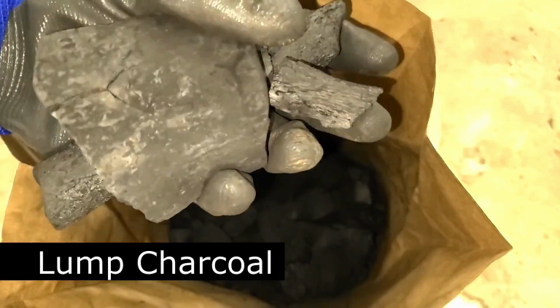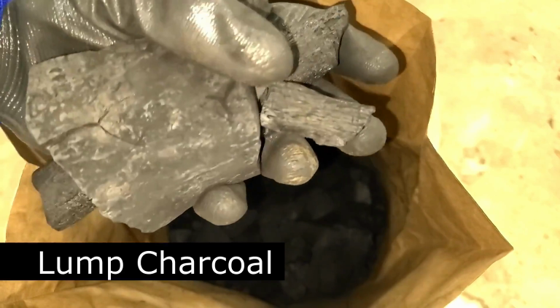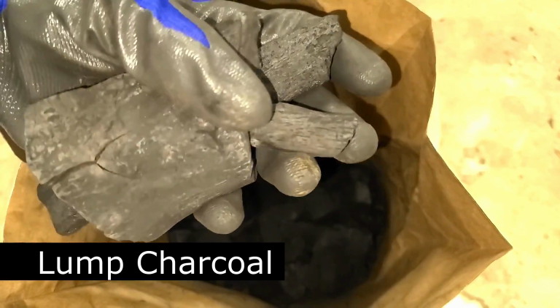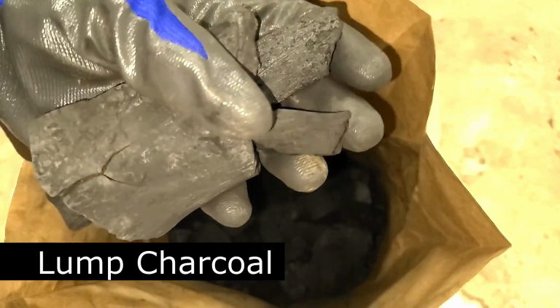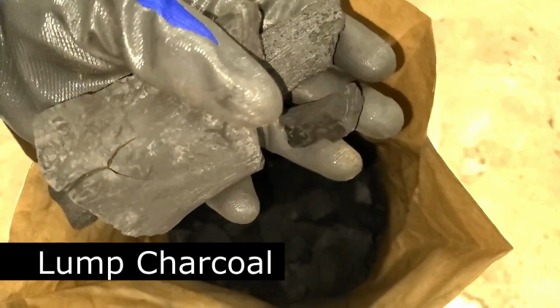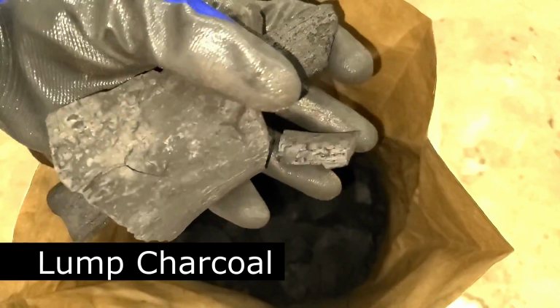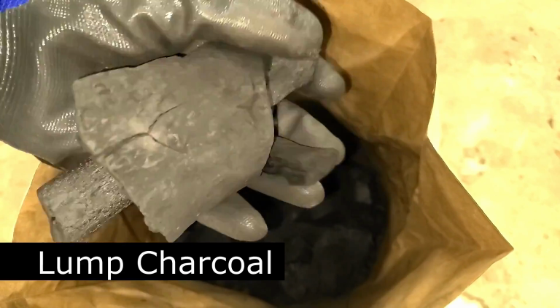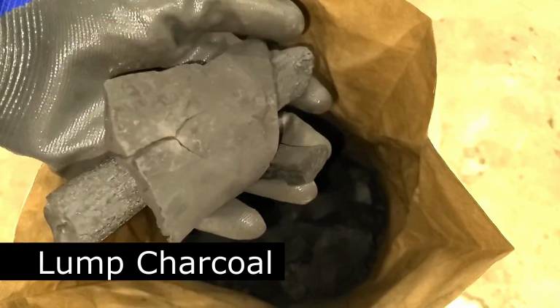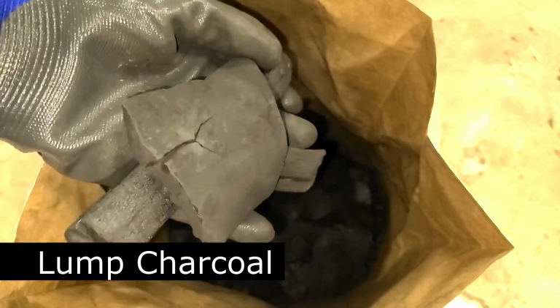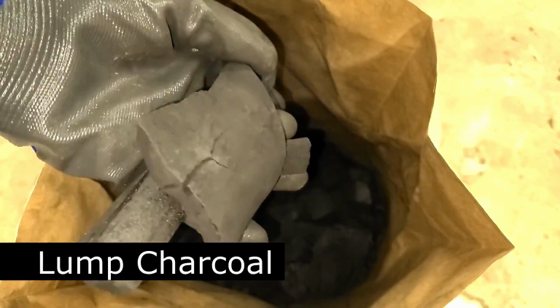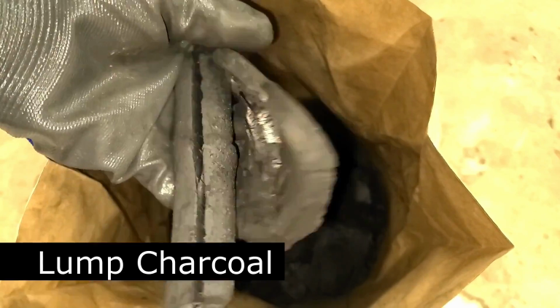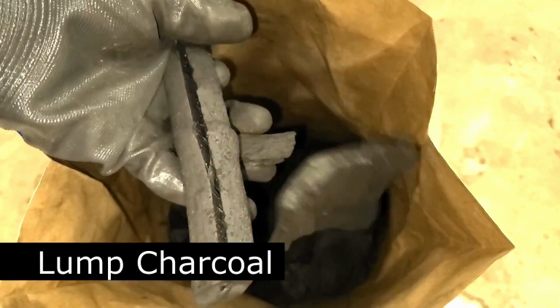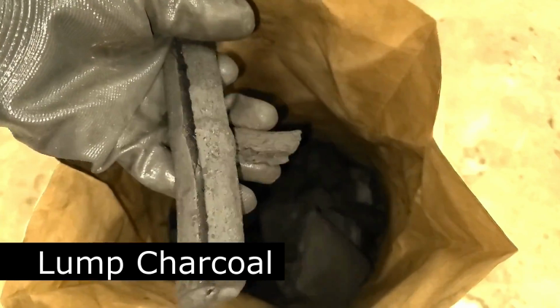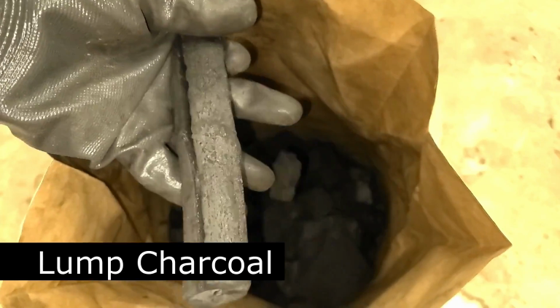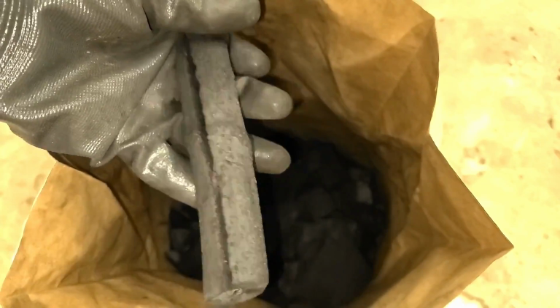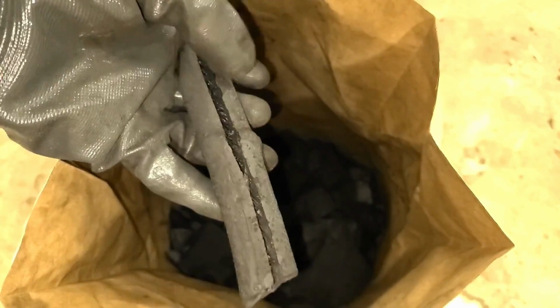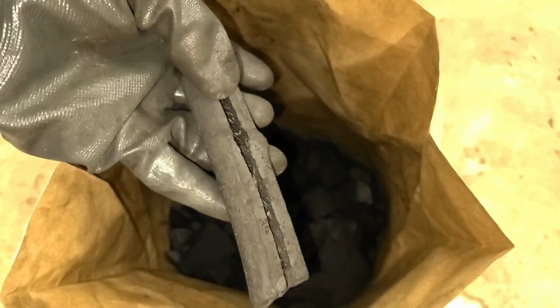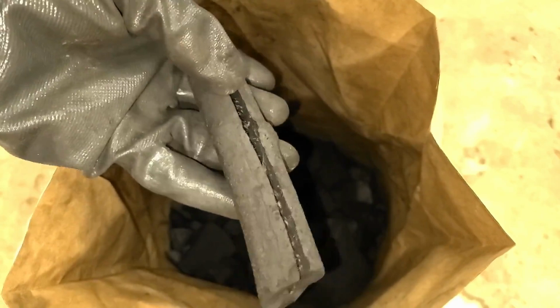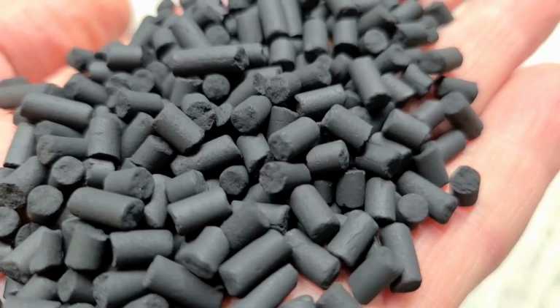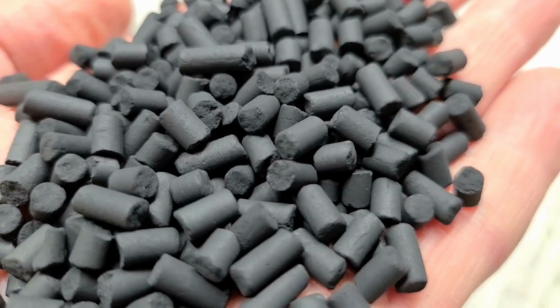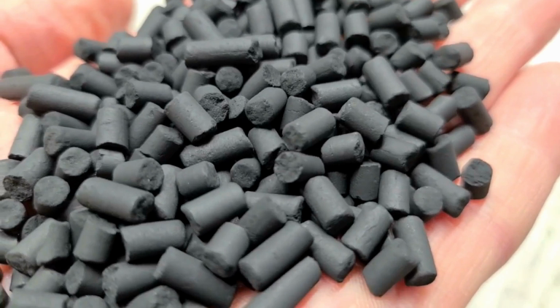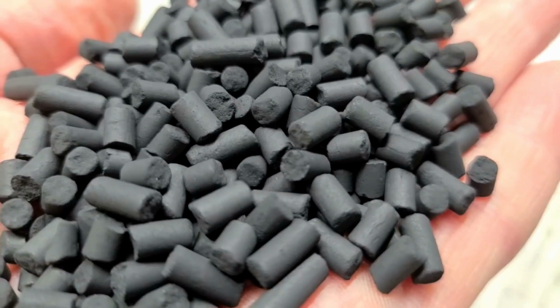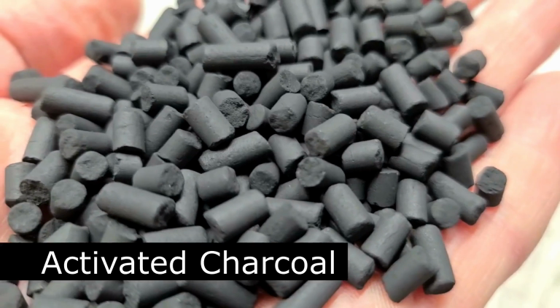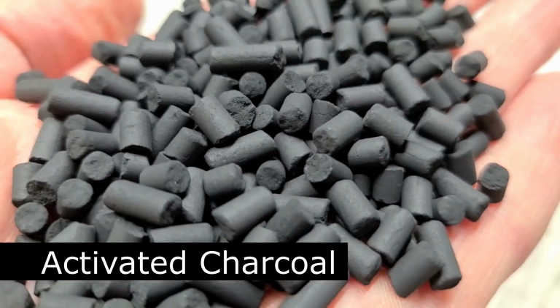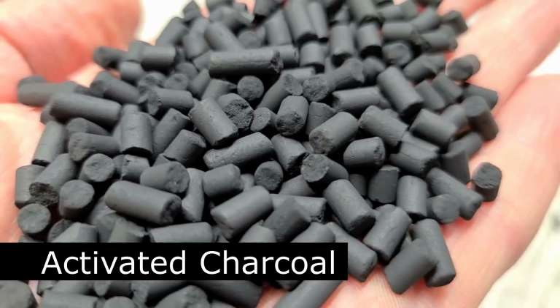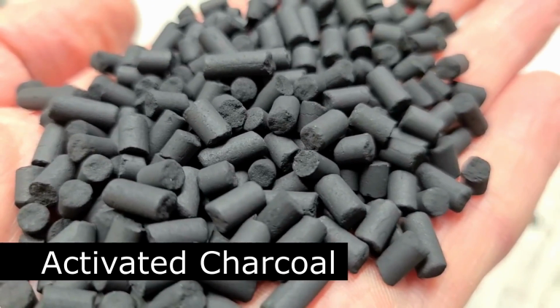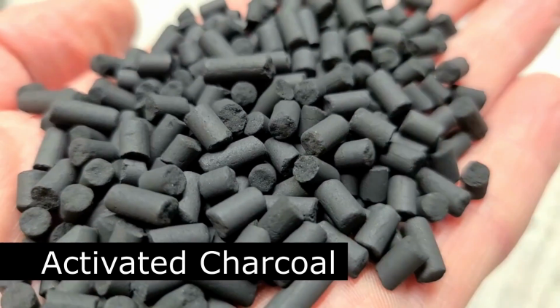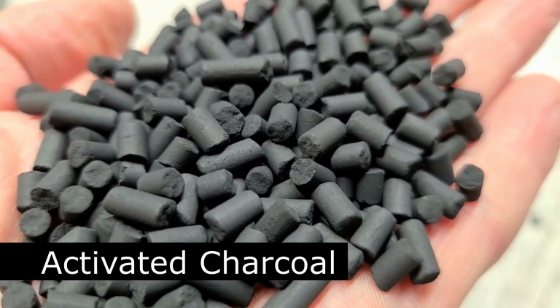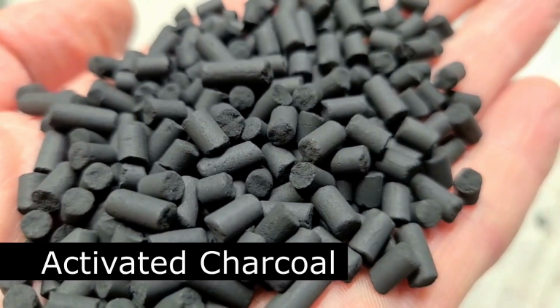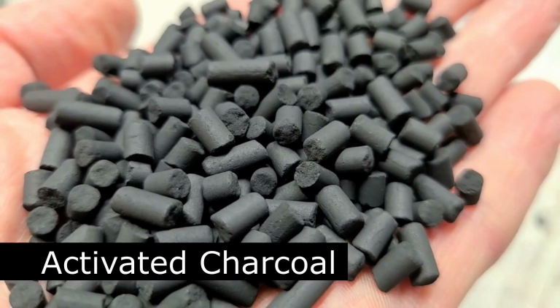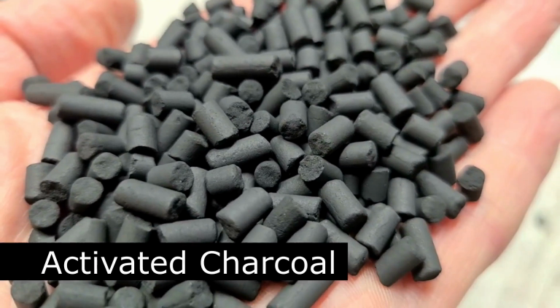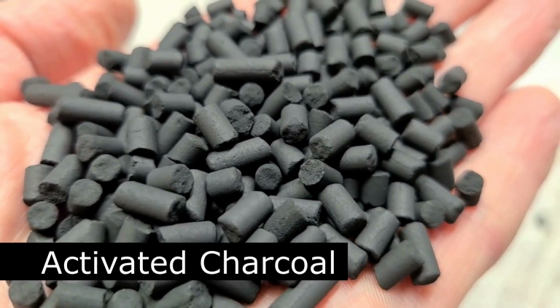Biochar is one grade of this charcoal, but other grades can offer some benefits in the garden as well, to a limited degree.